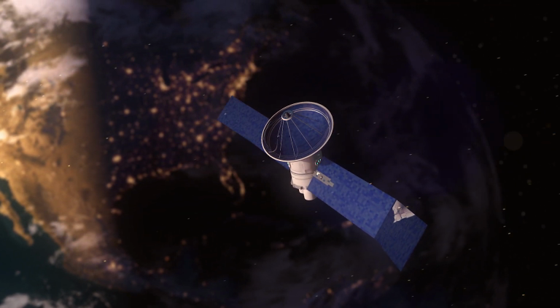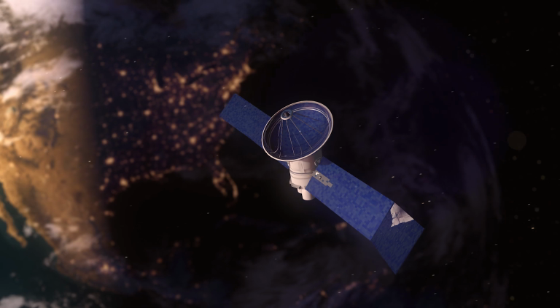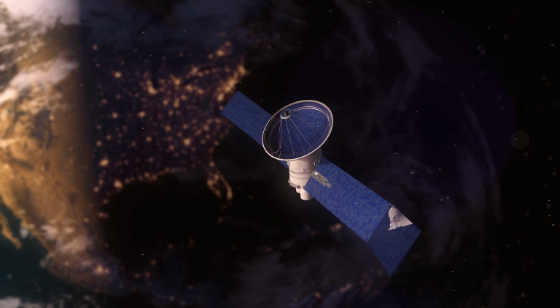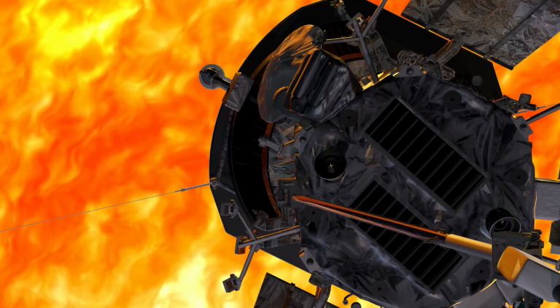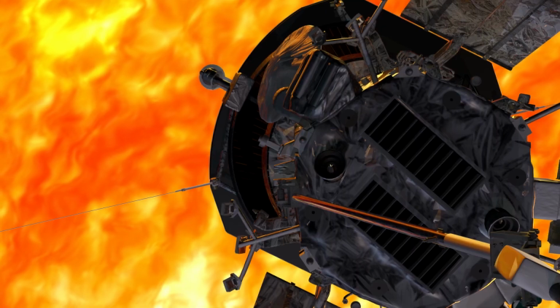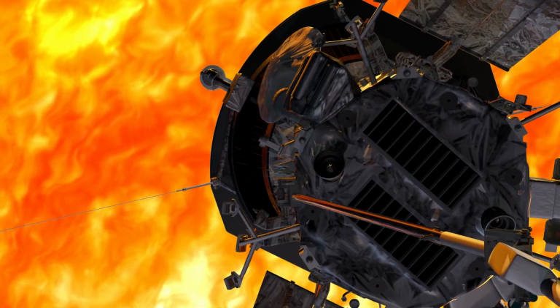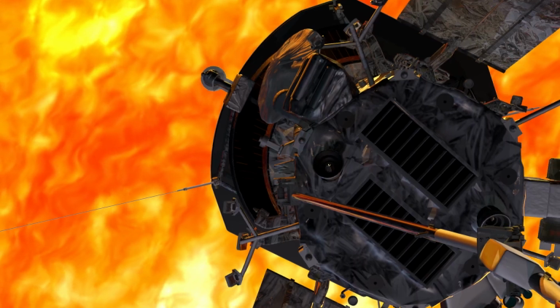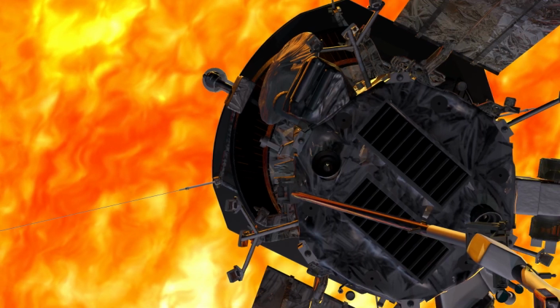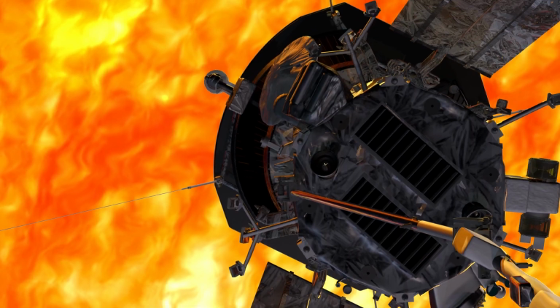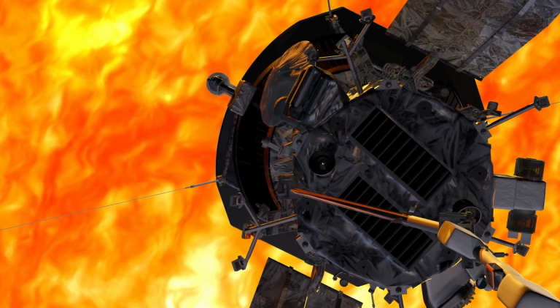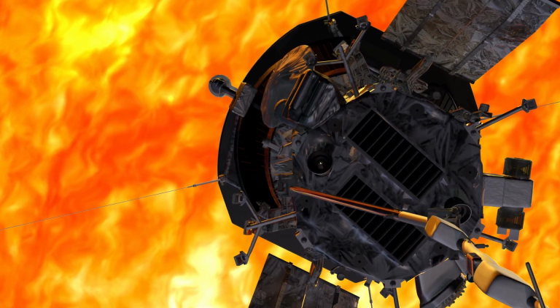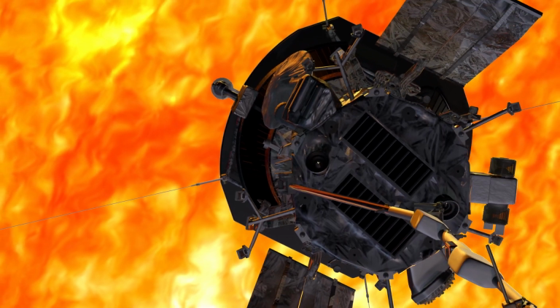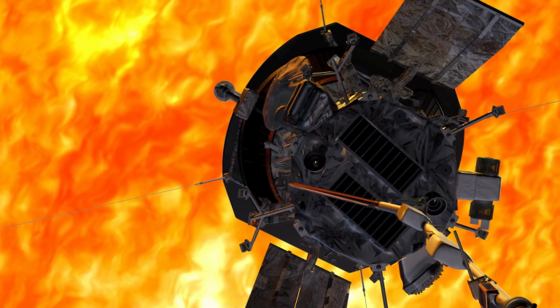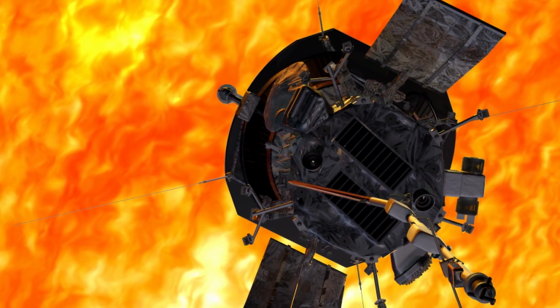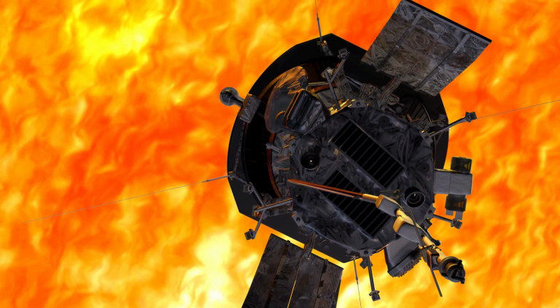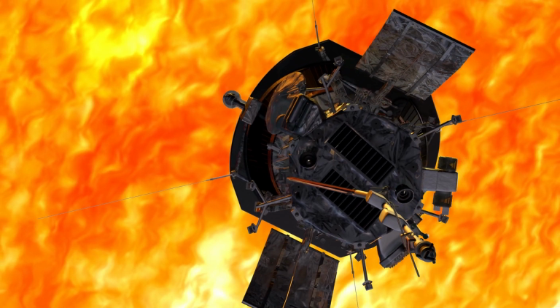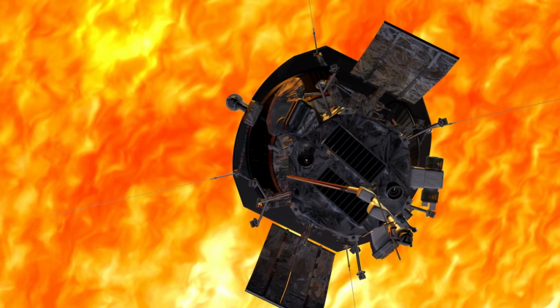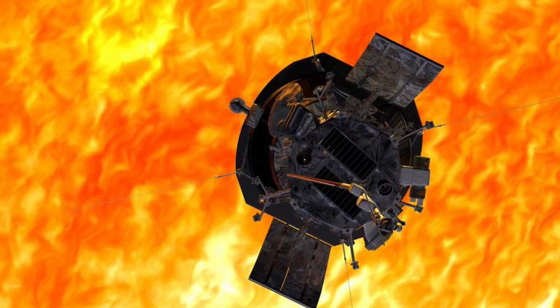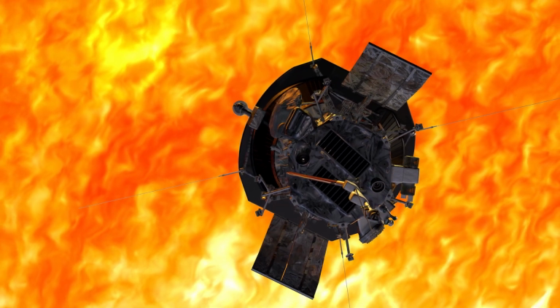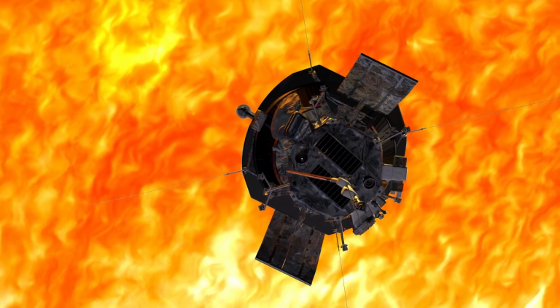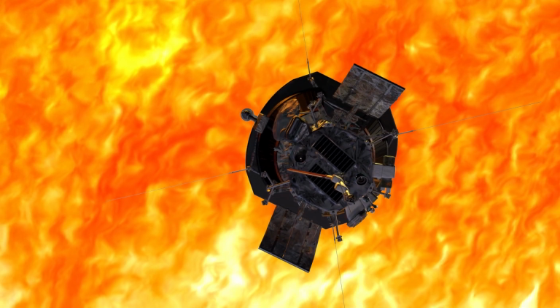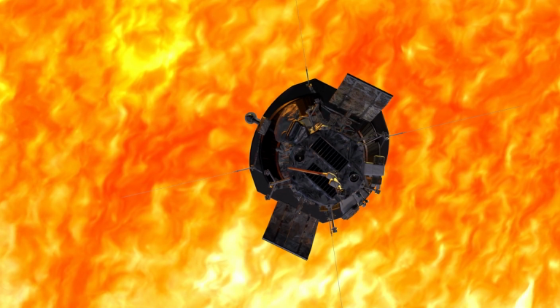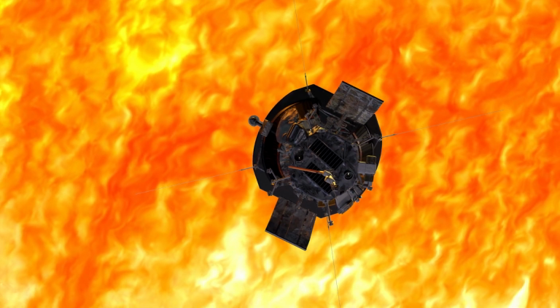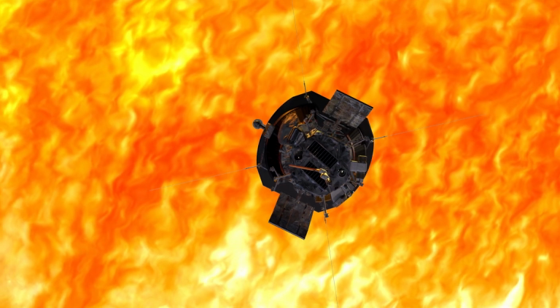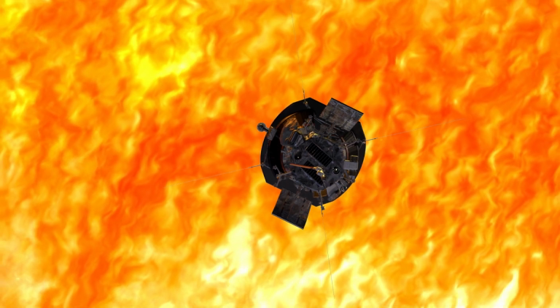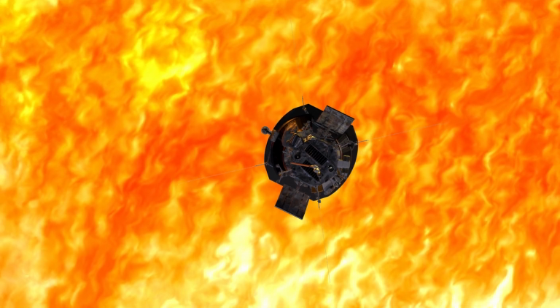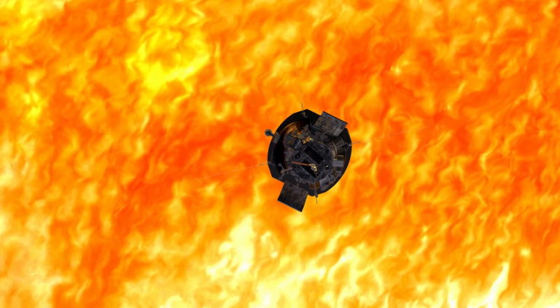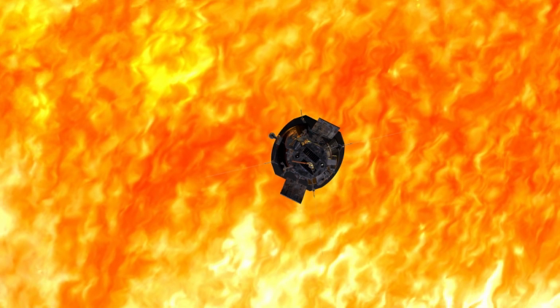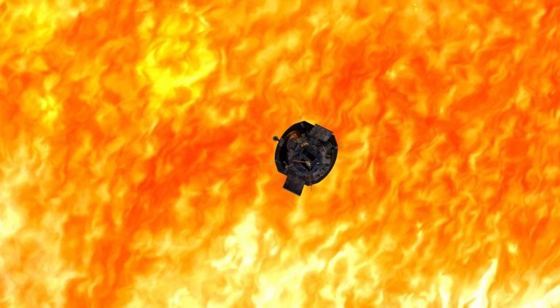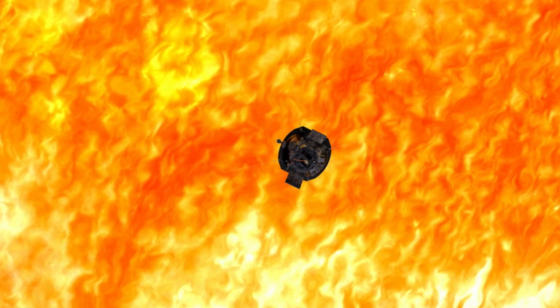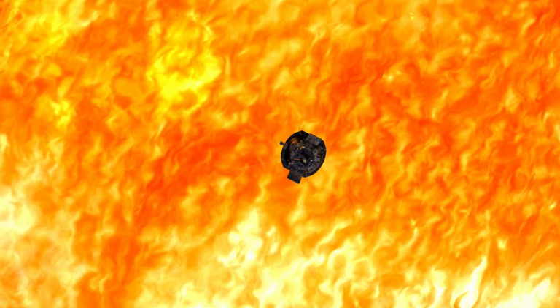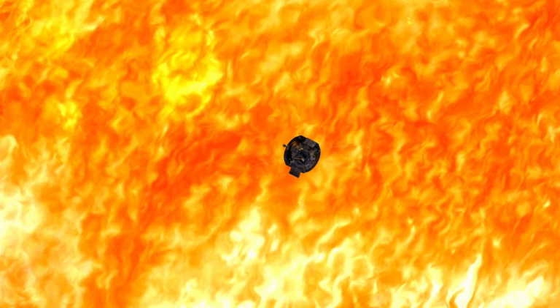The Parker Solar Probe's future is definitely going to be bright. Good thing it has some shades.